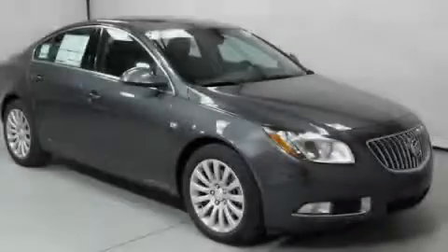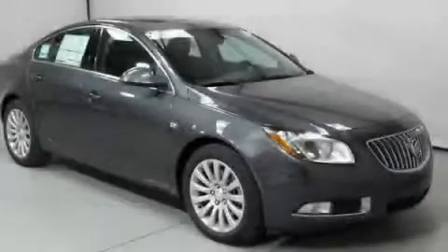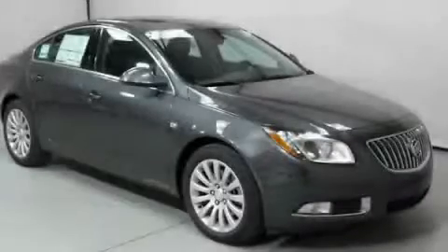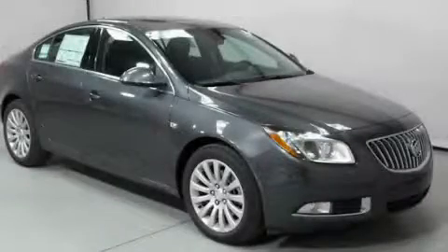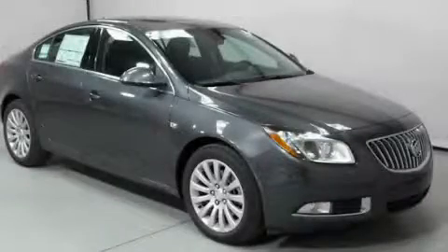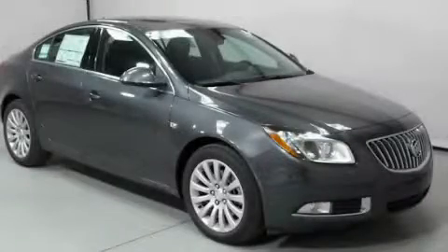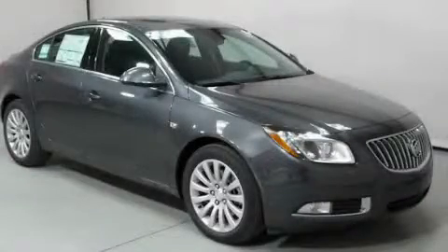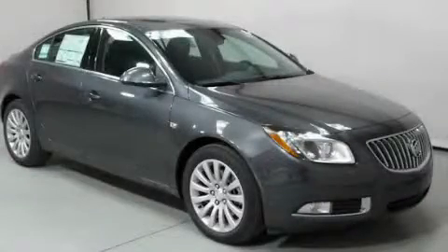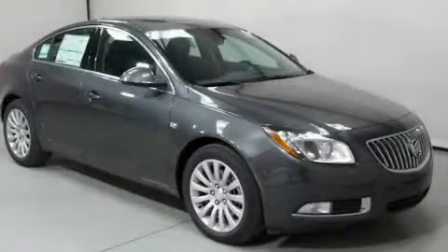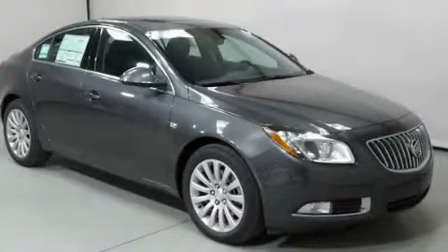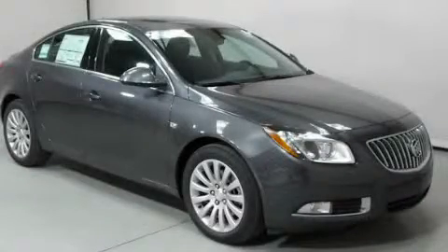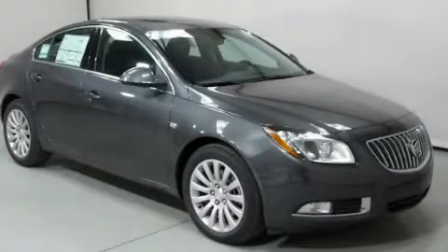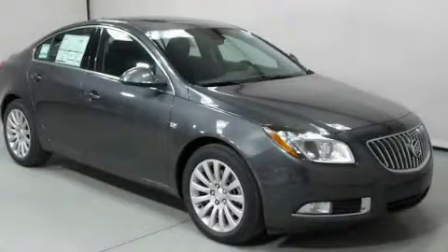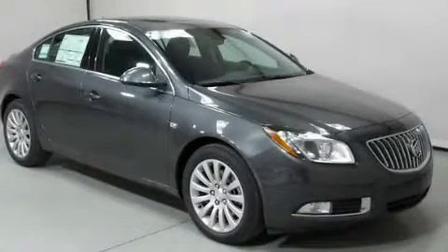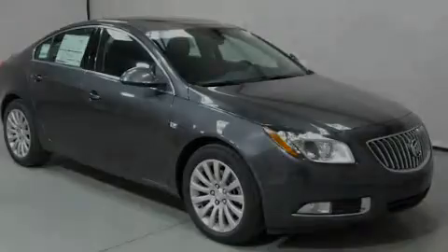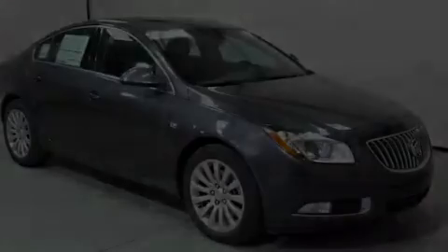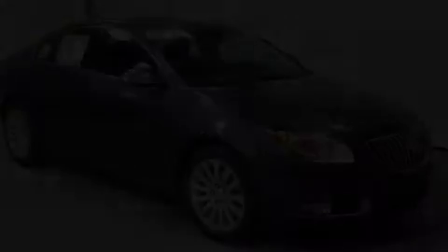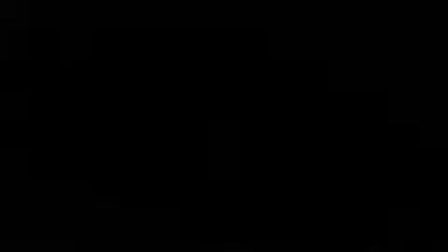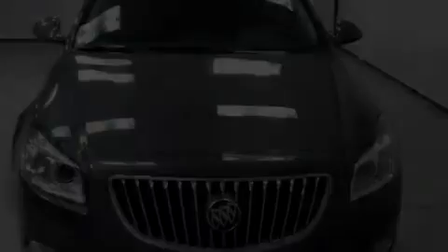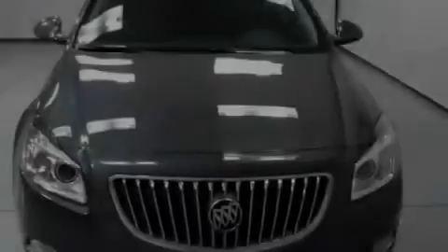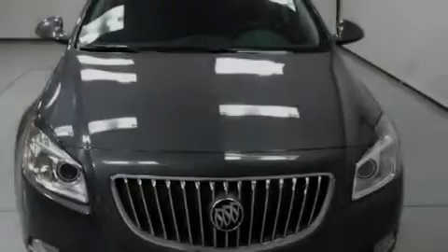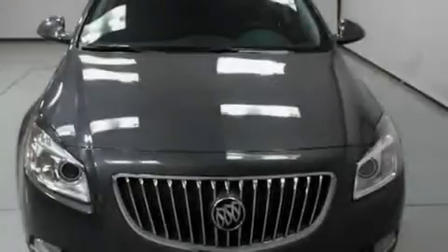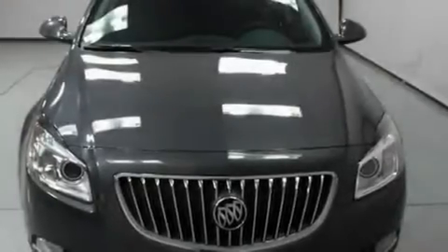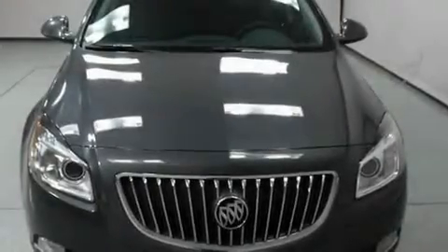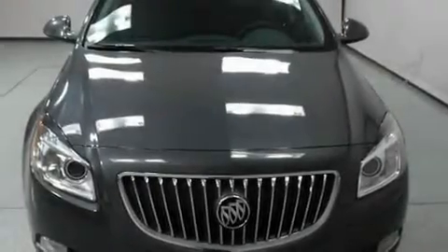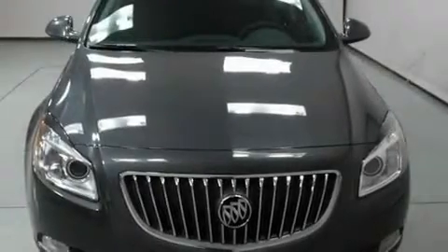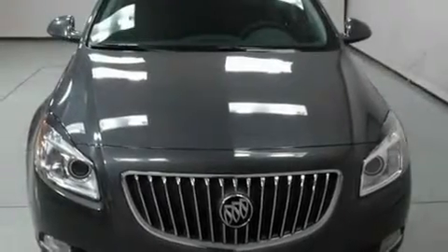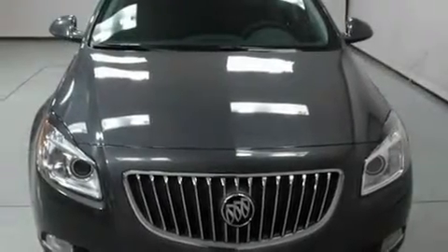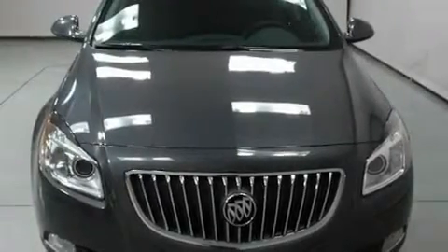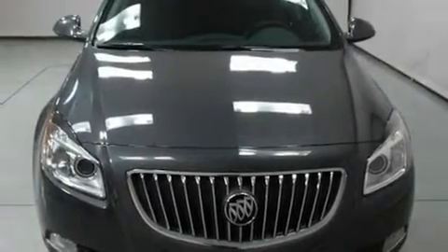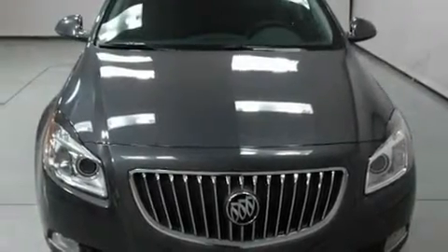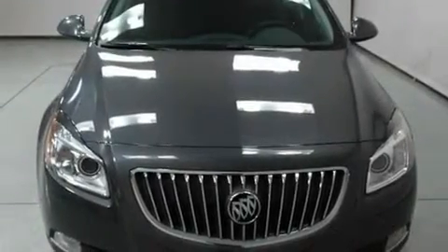This is a brand-new 2011 Buick Regal. It features a four-cylinder engine and an automatic transmission.